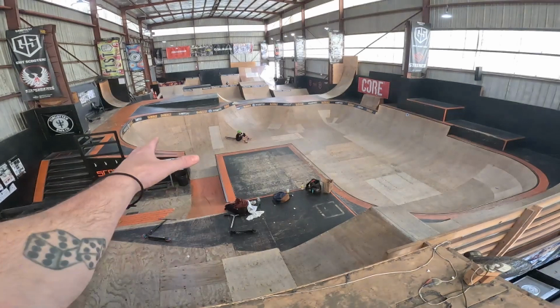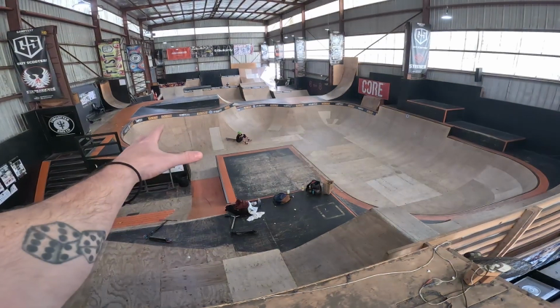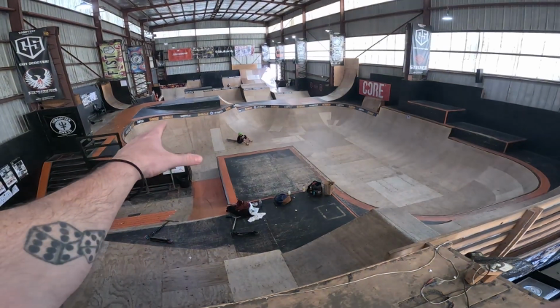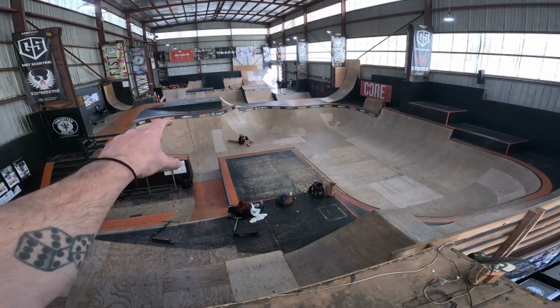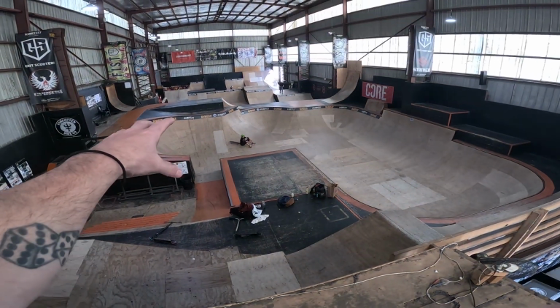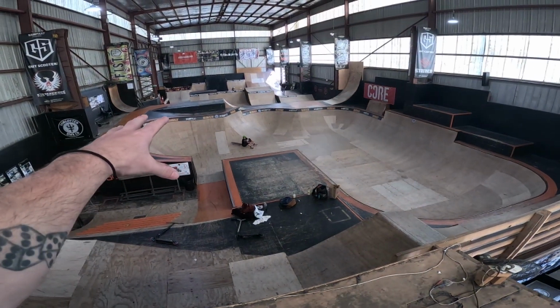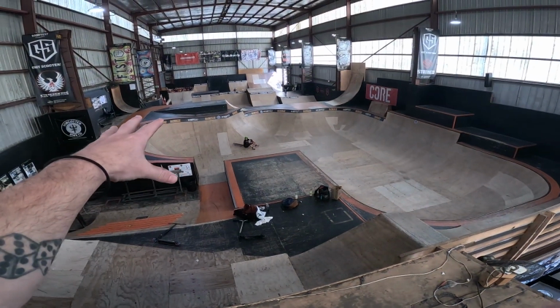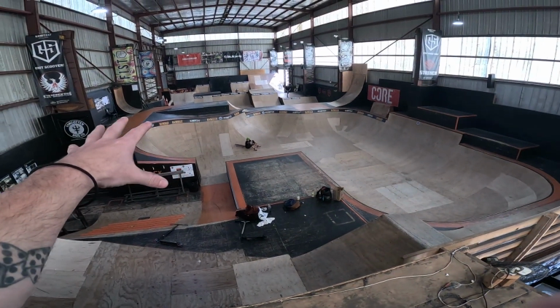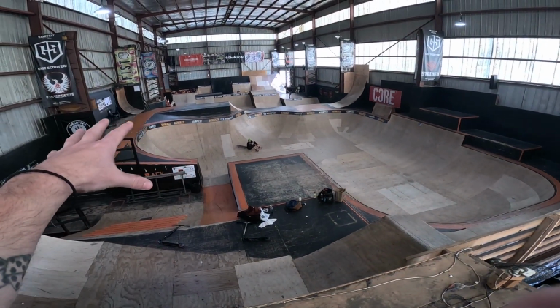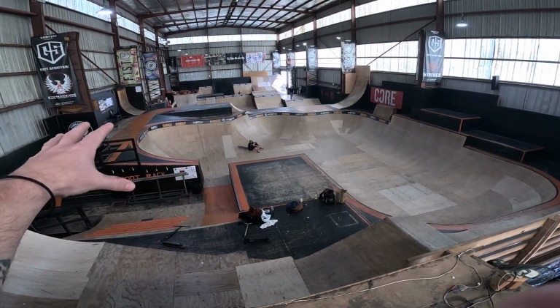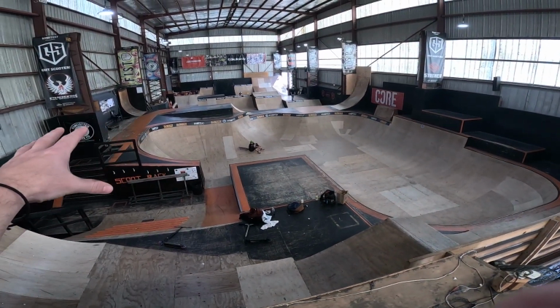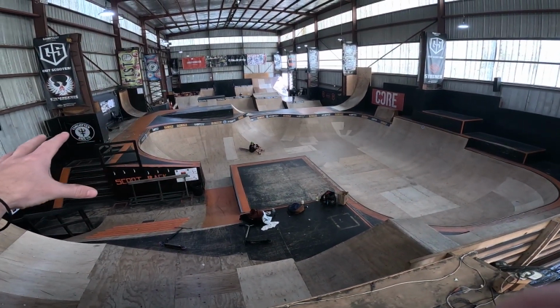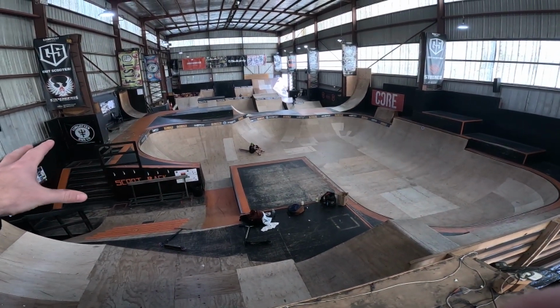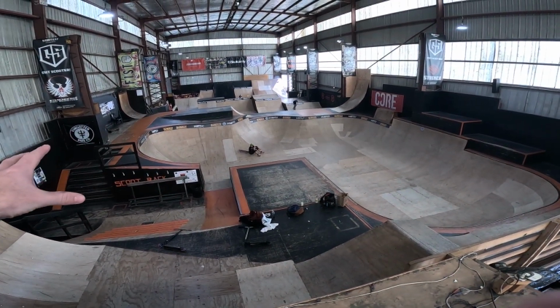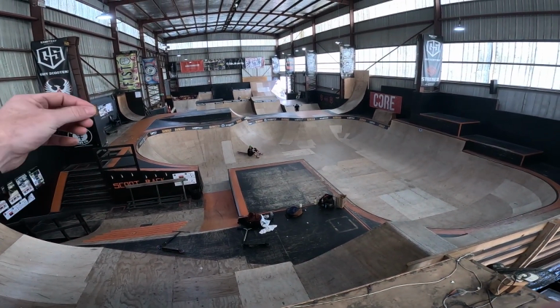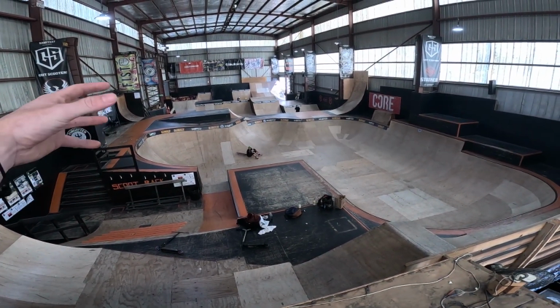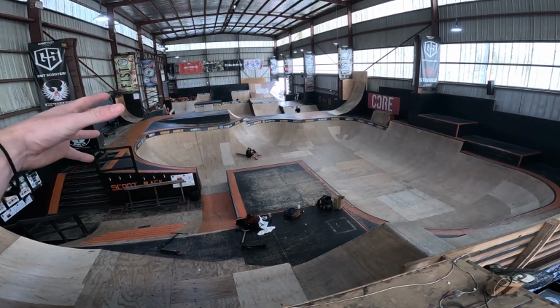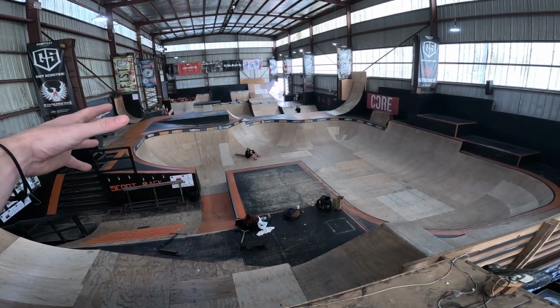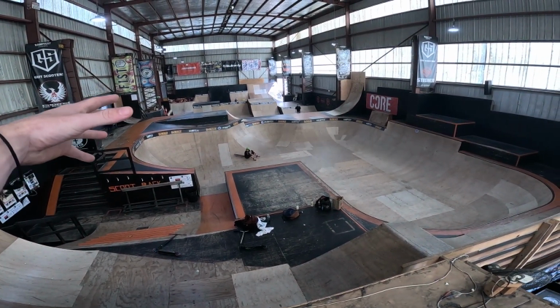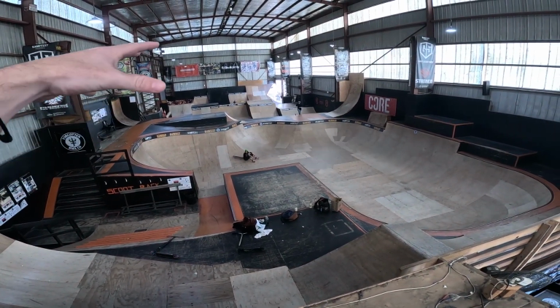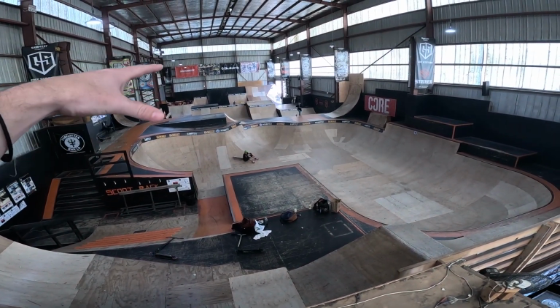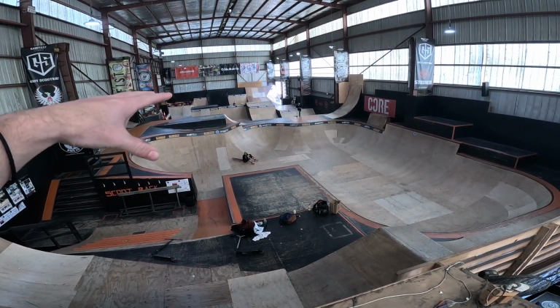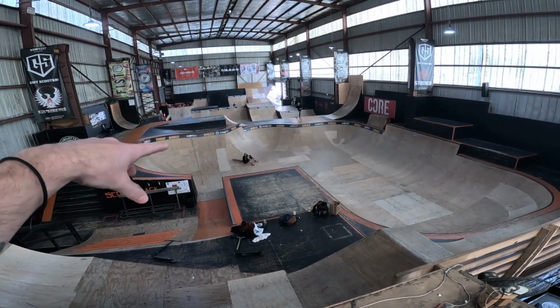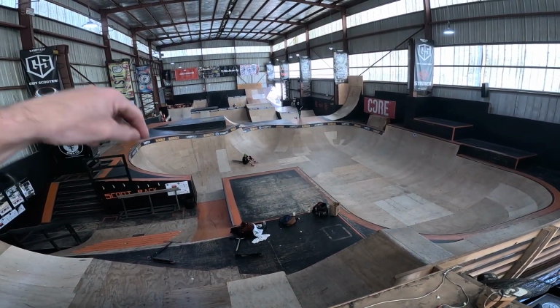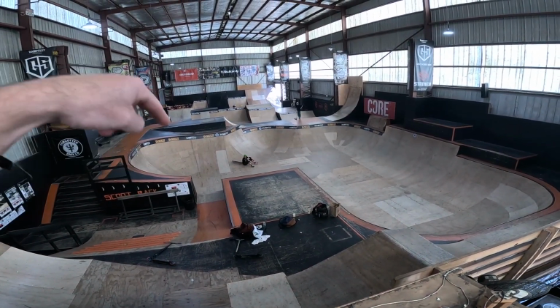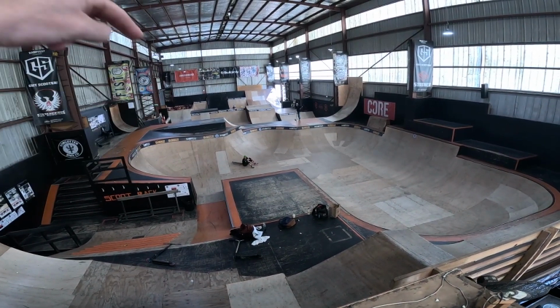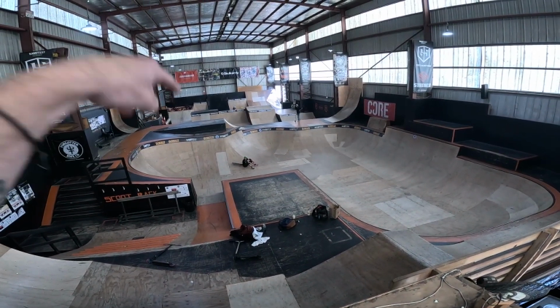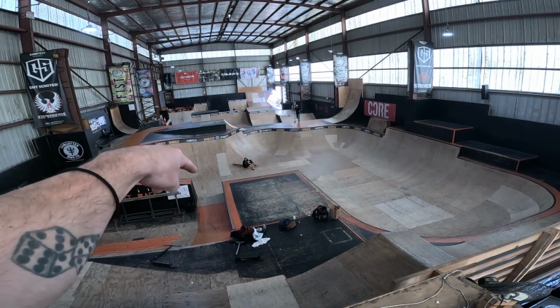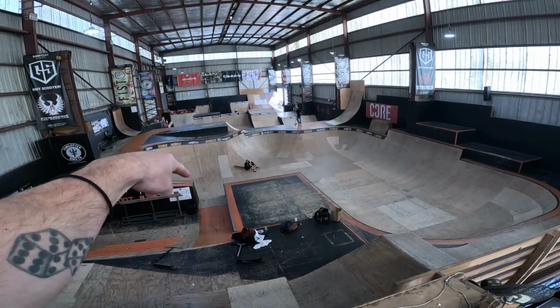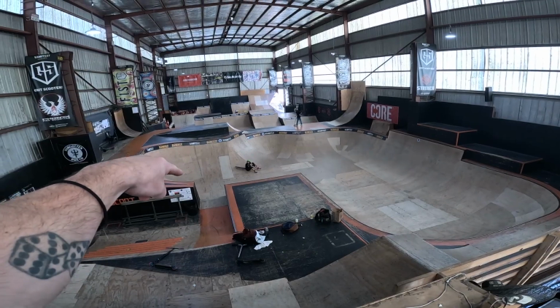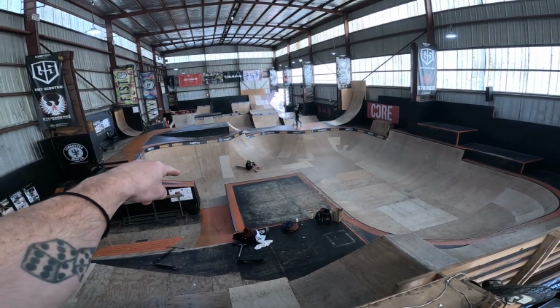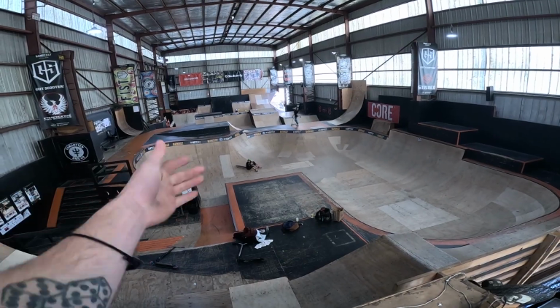Yo, this is Ramp Fest Indoor Skate Park. Check this out — the biggest skate park in Melbourne. Dude, it's massive. Let's go send it right now.